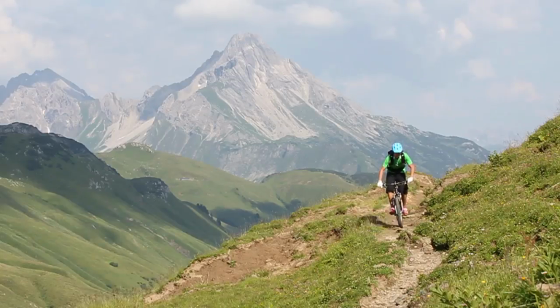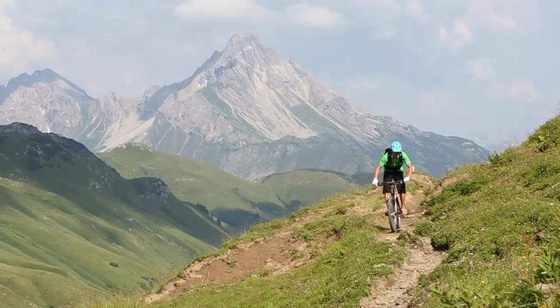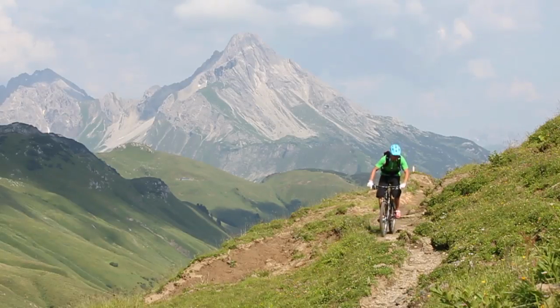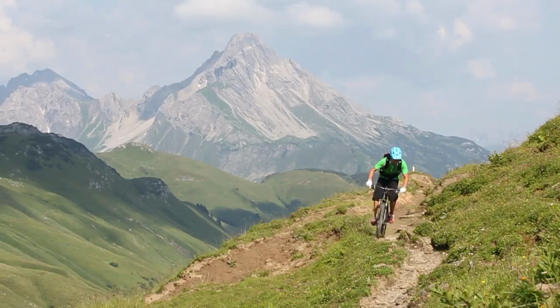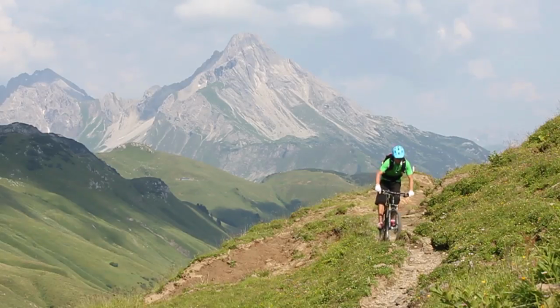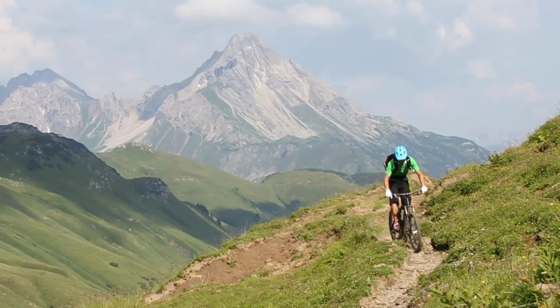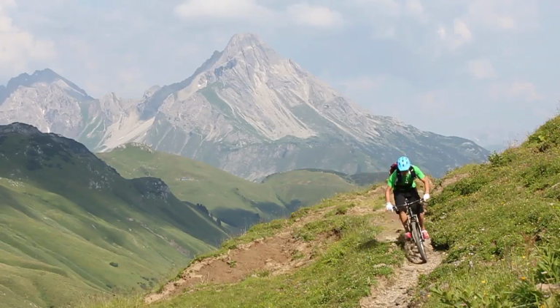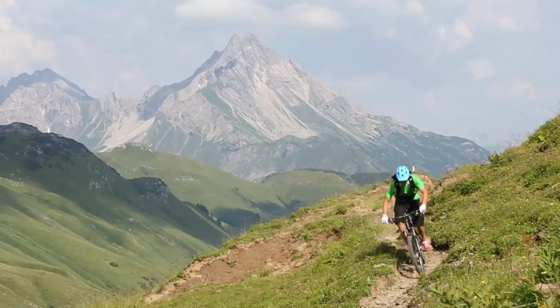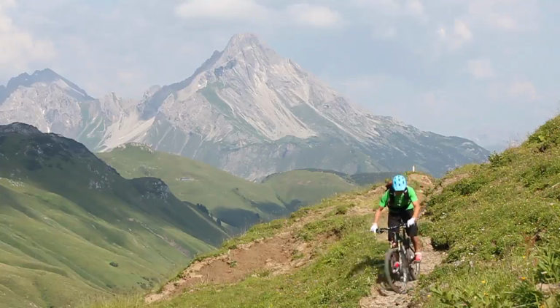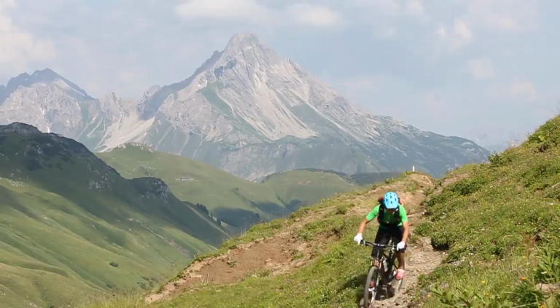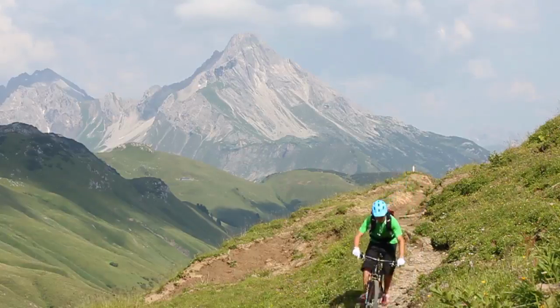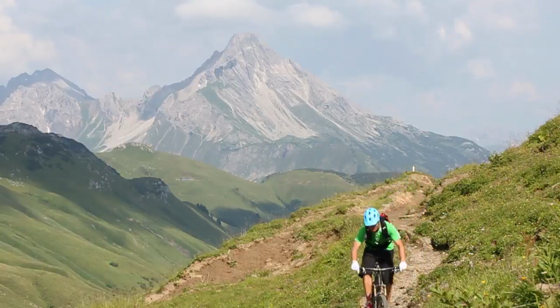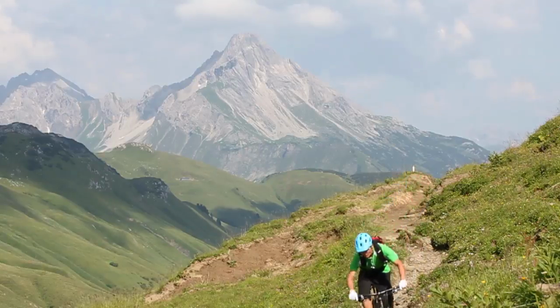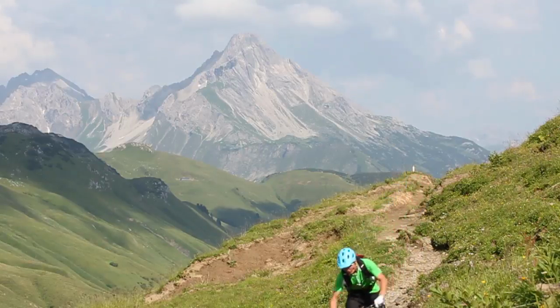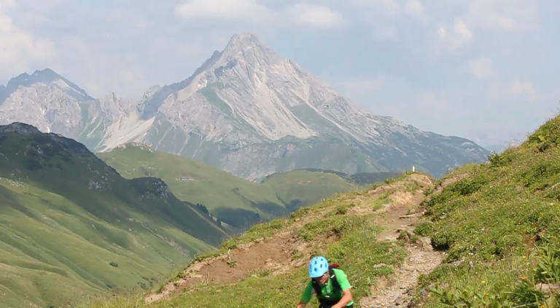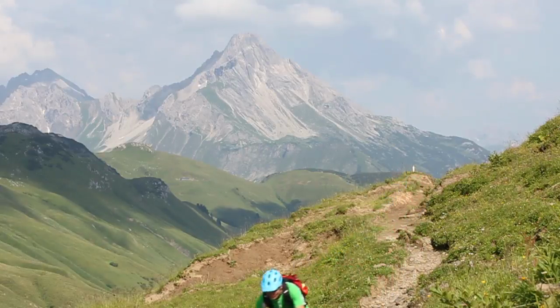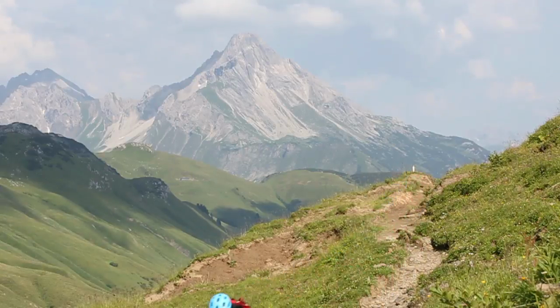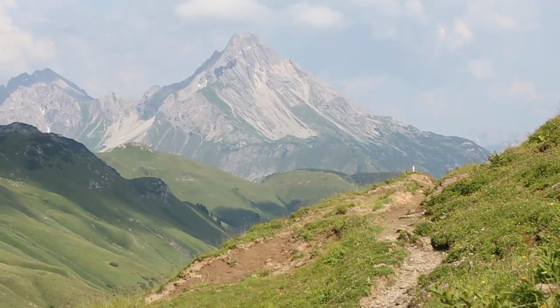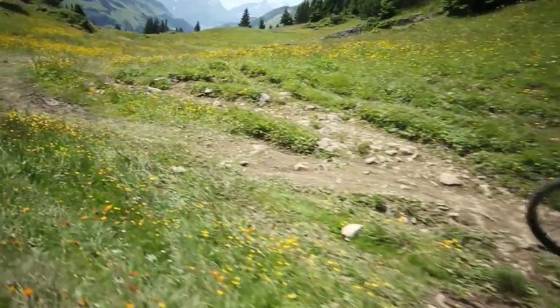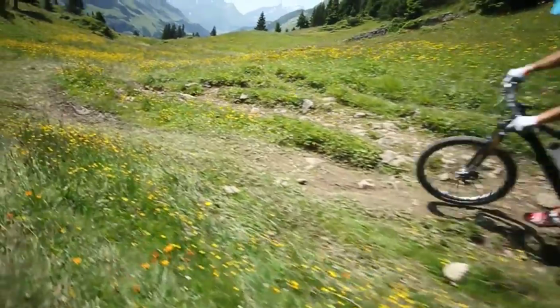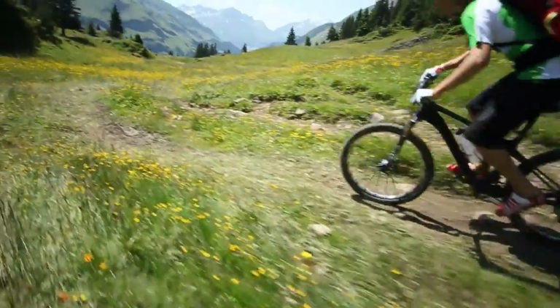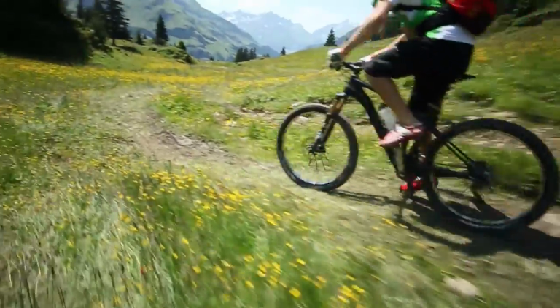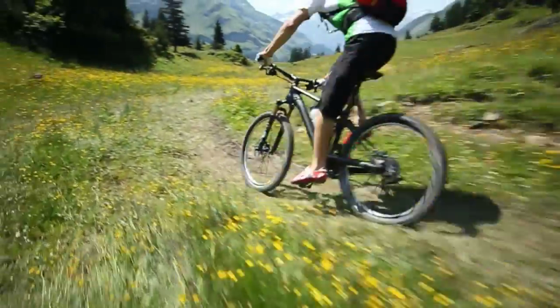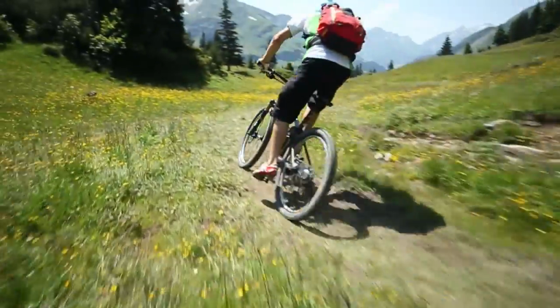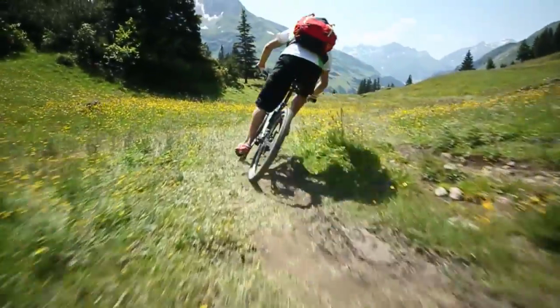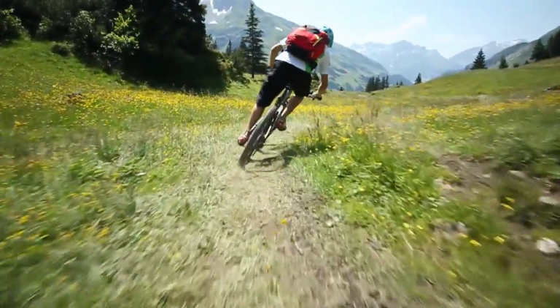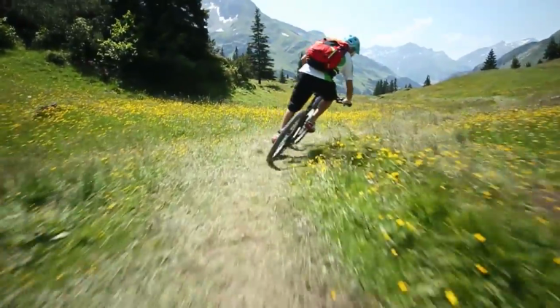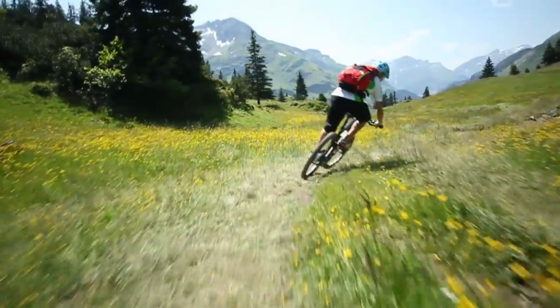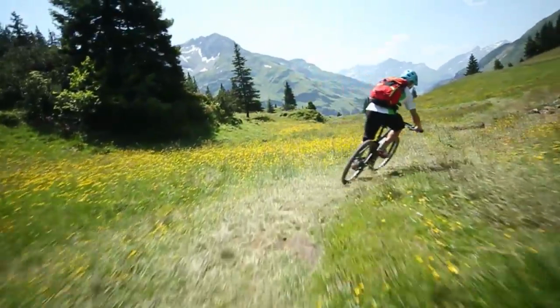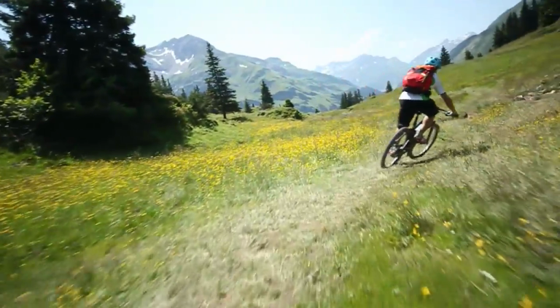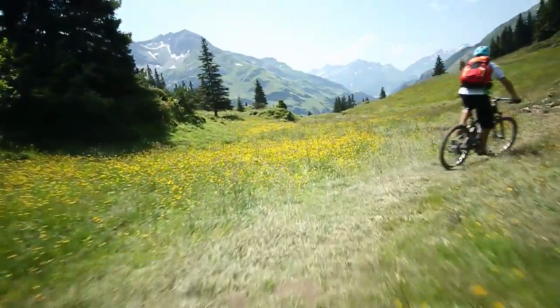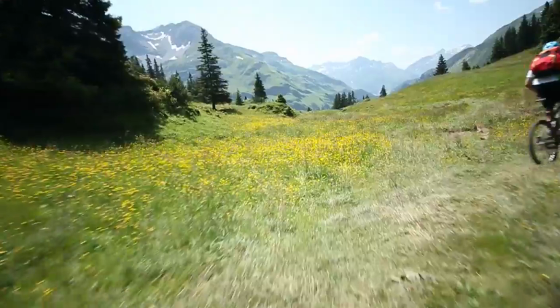Bike Magazine awarded this bike 129.25 points. Verdict? Super. That's a brilliant result.